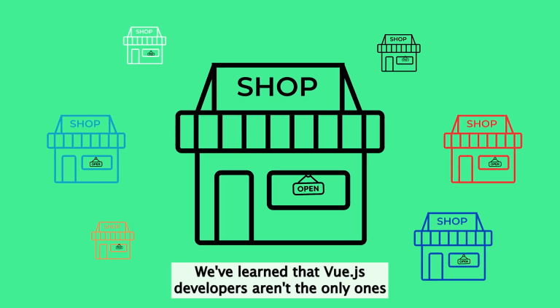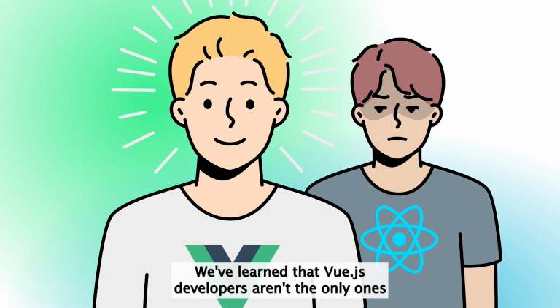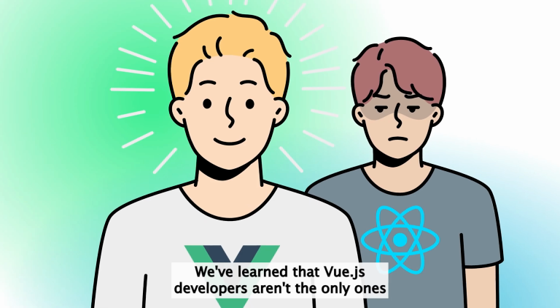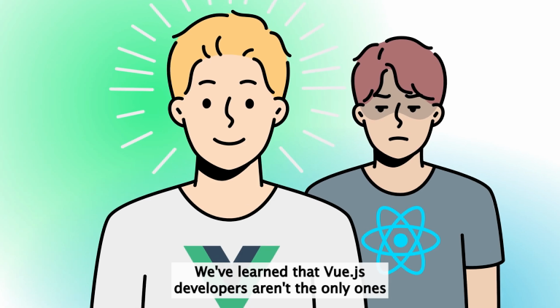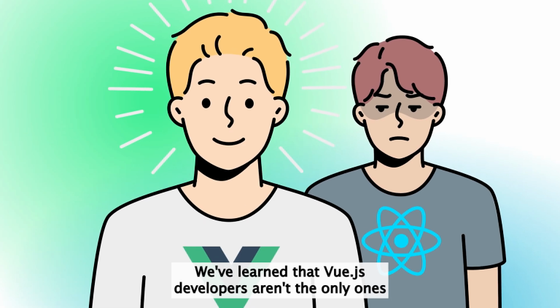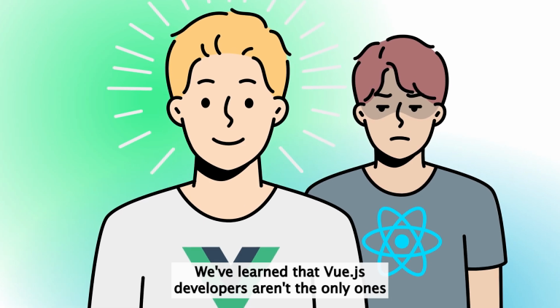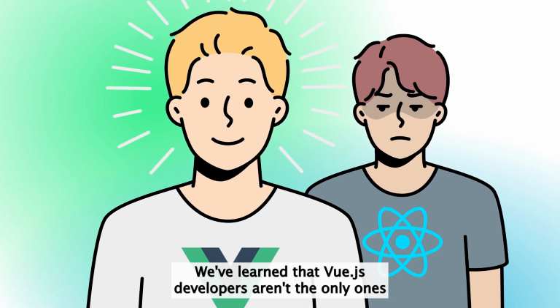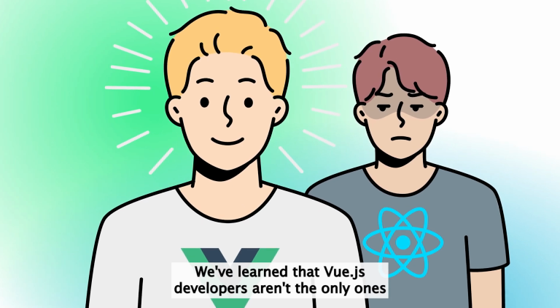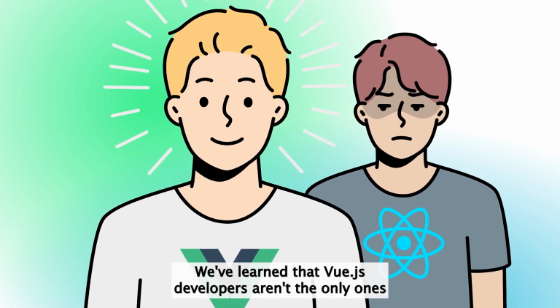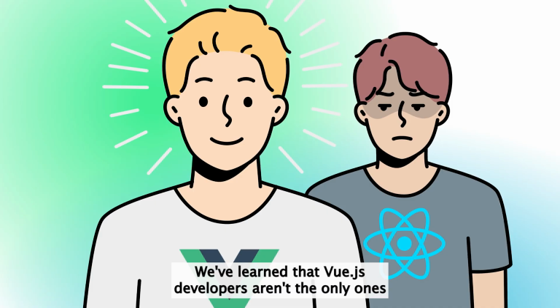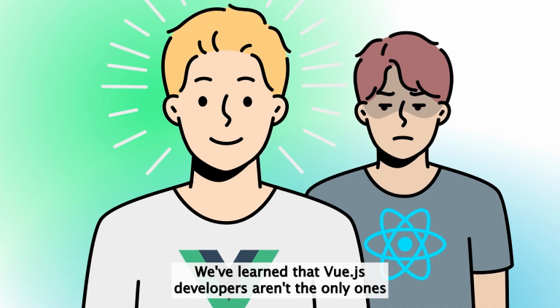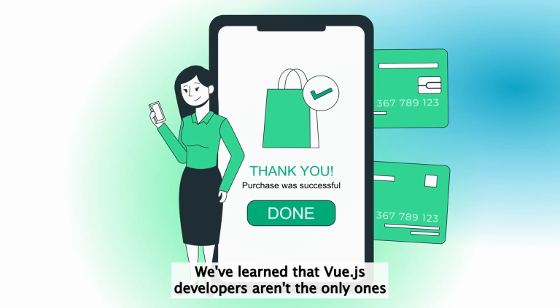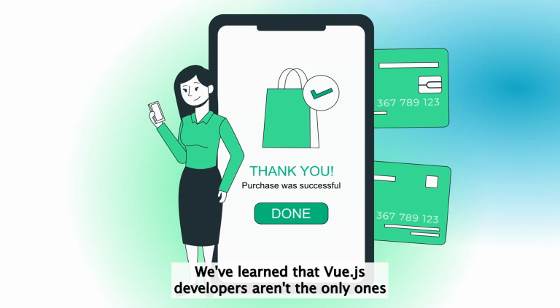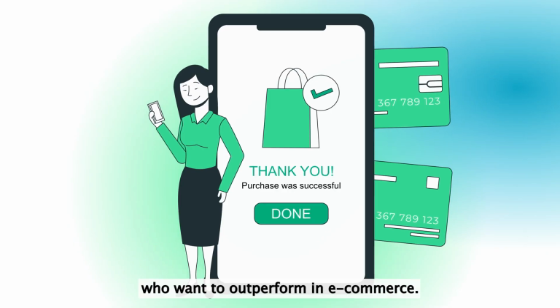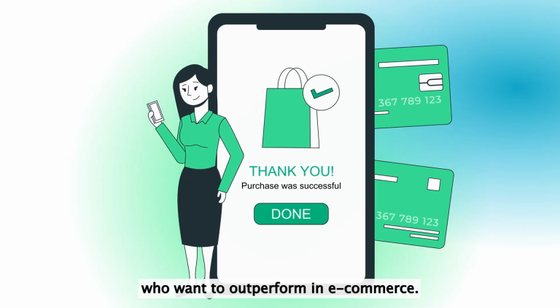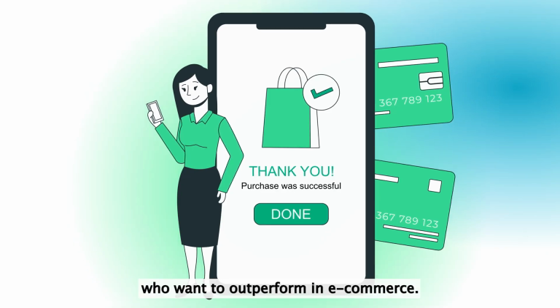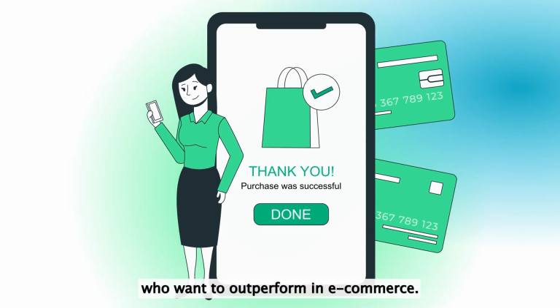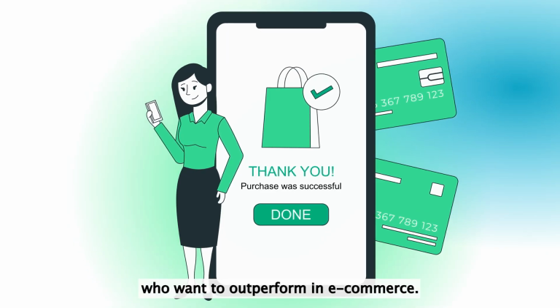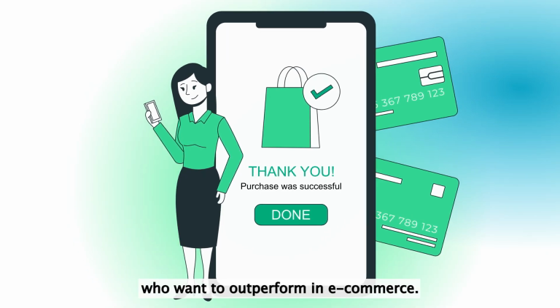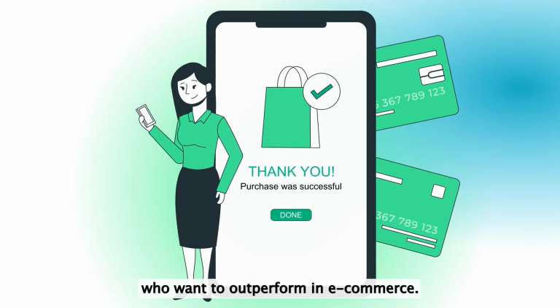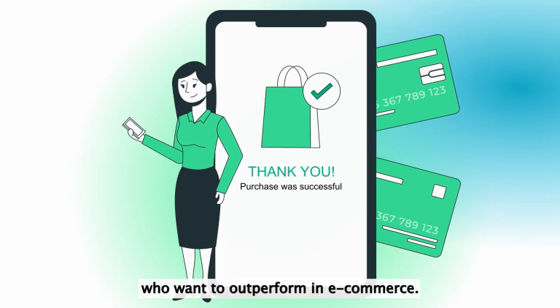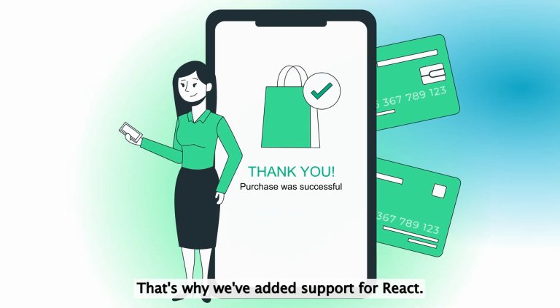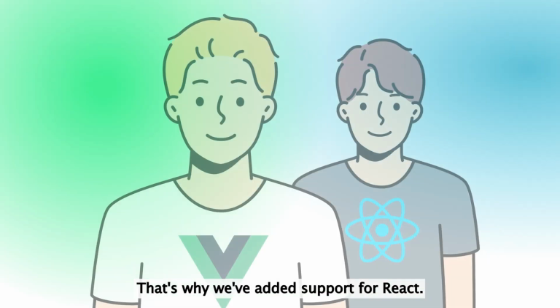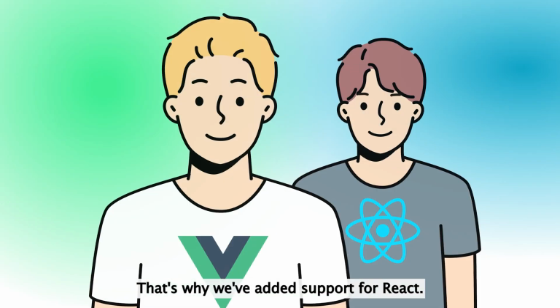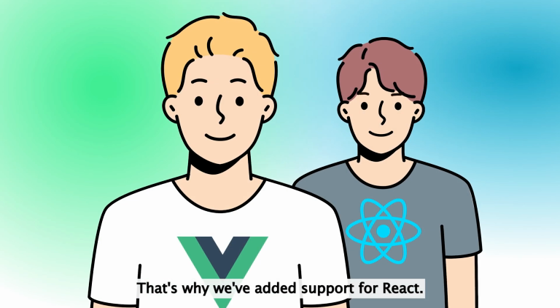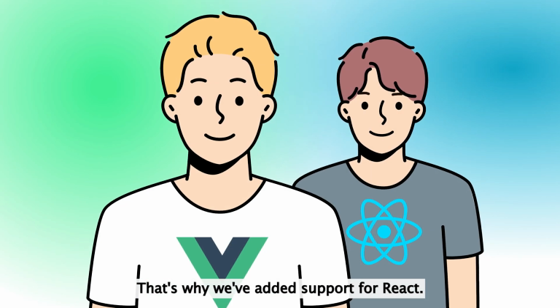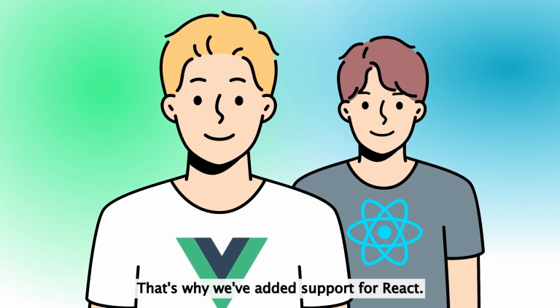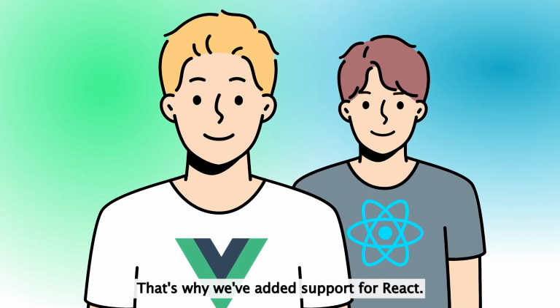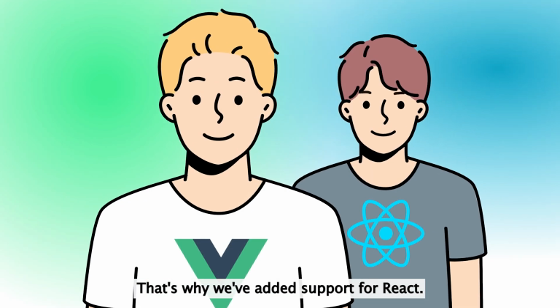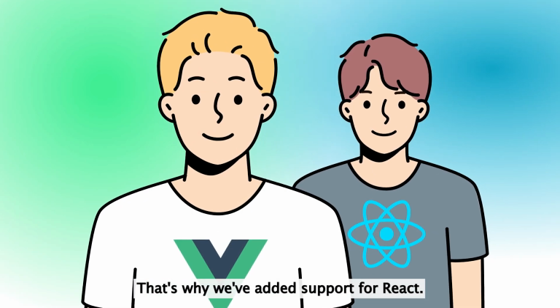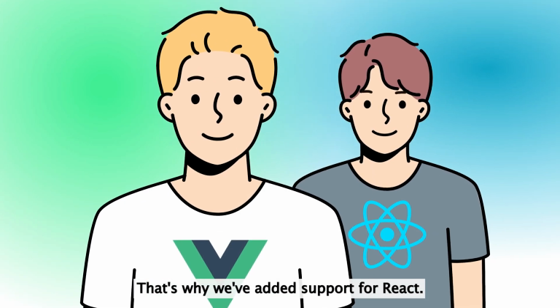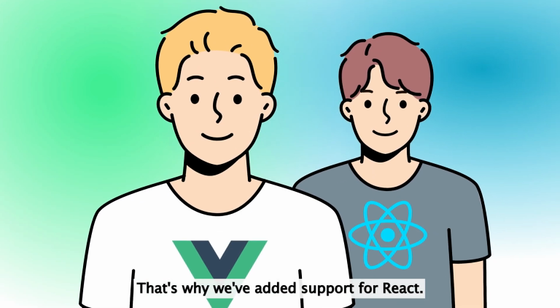We've learned that Vue.js developers aren't the only ones who want to outperform in e-commerce. That's why we've added support for React.